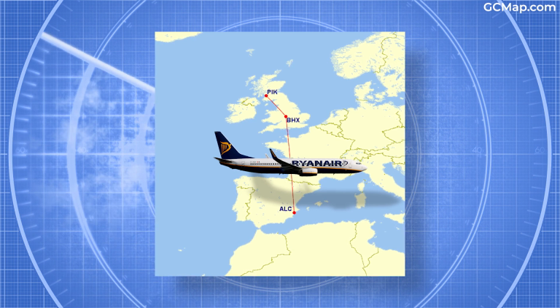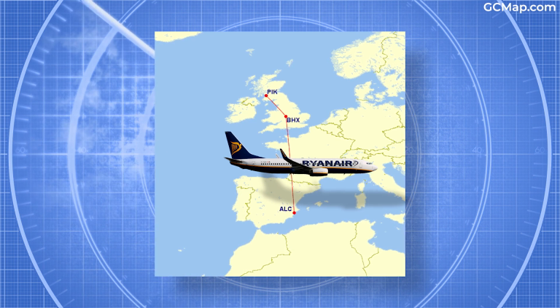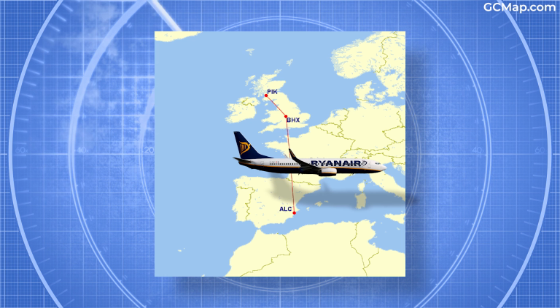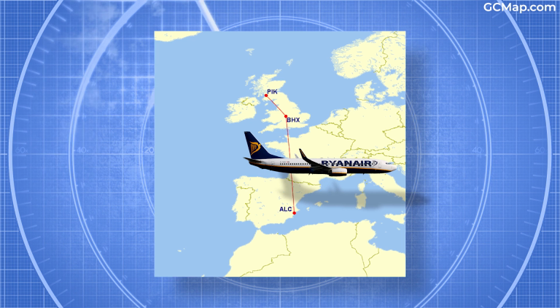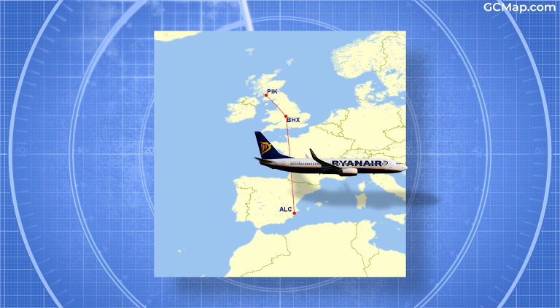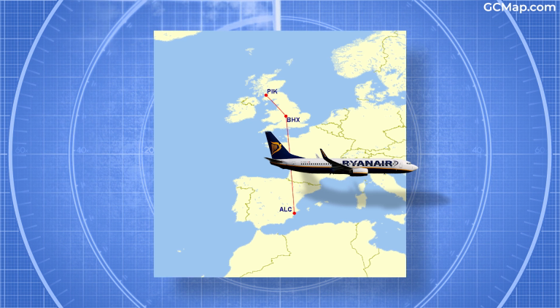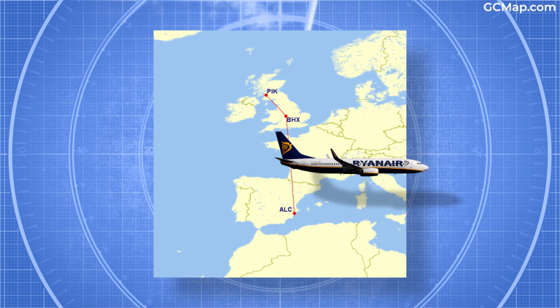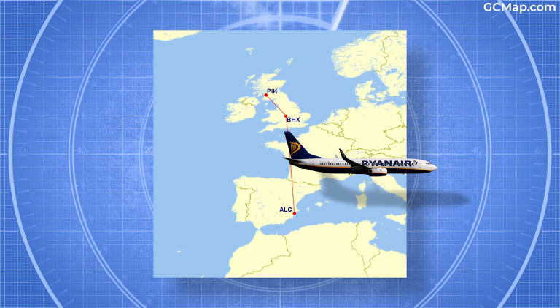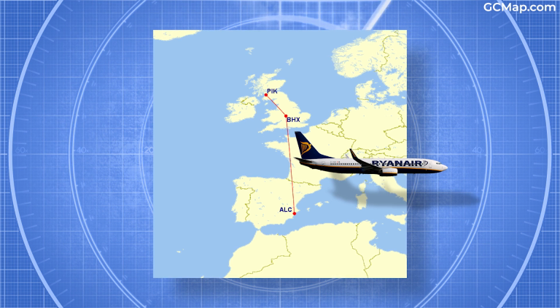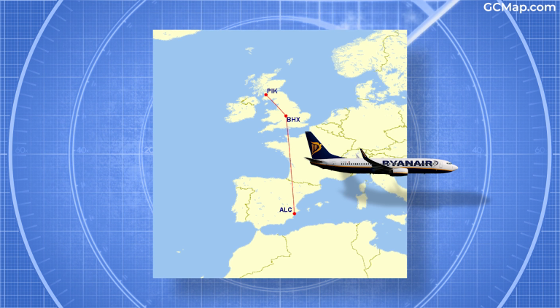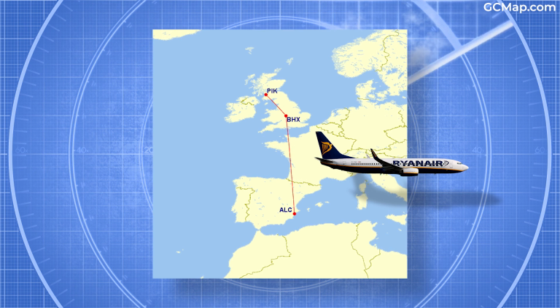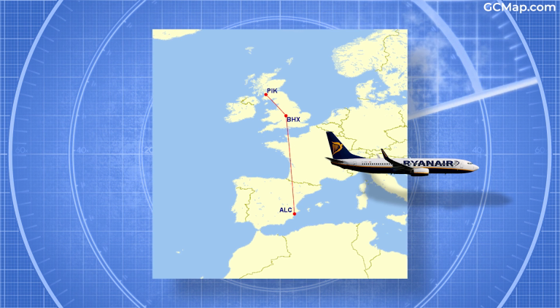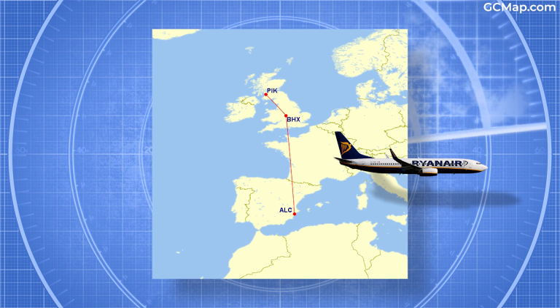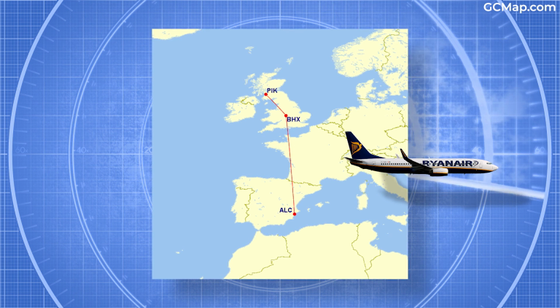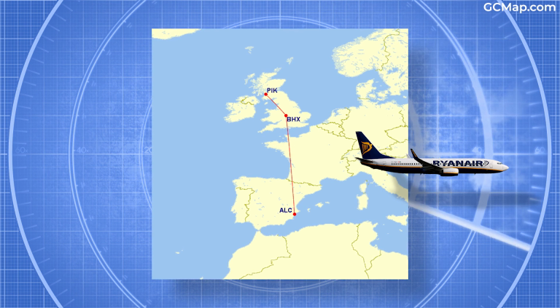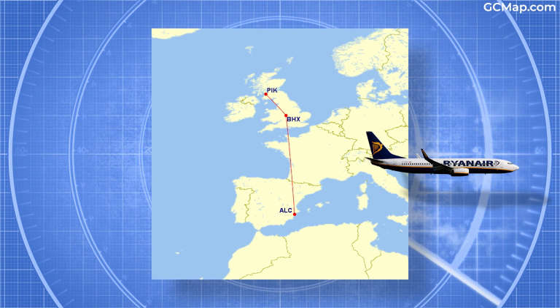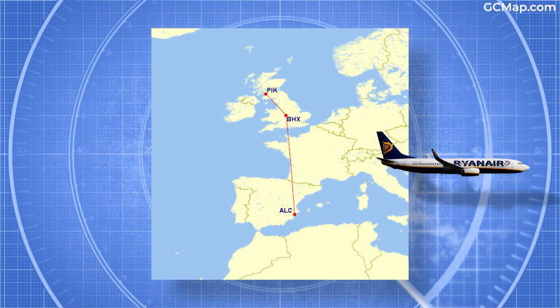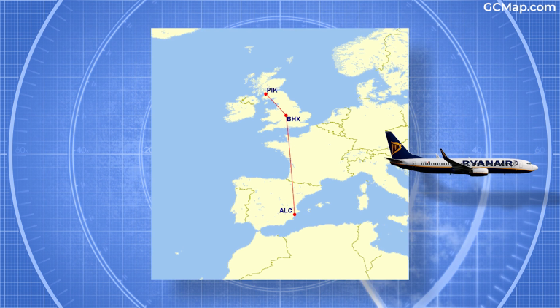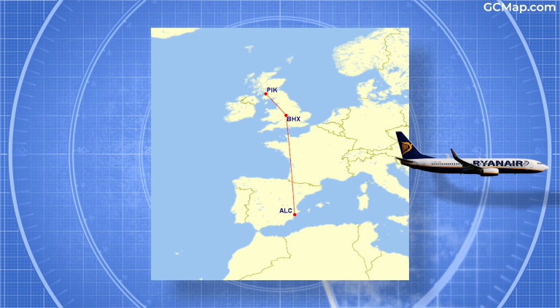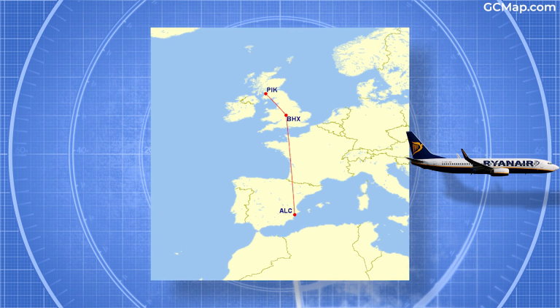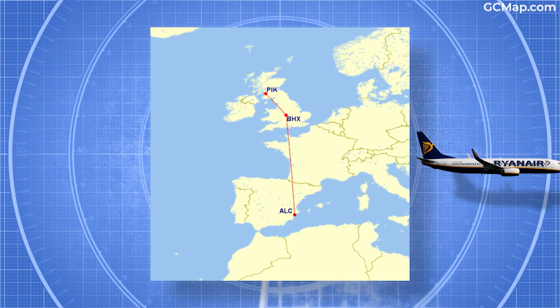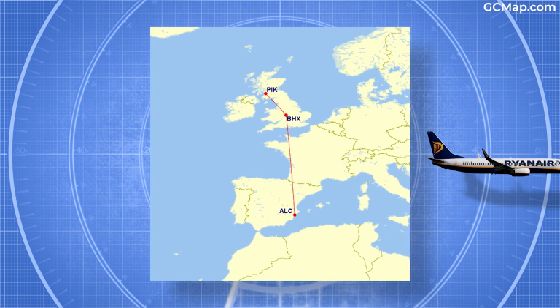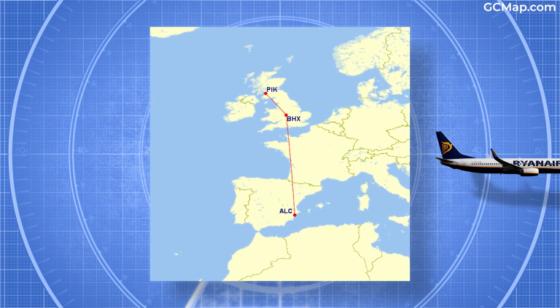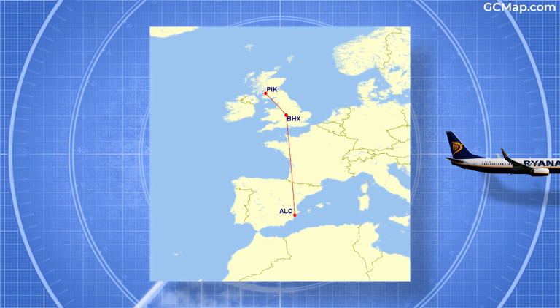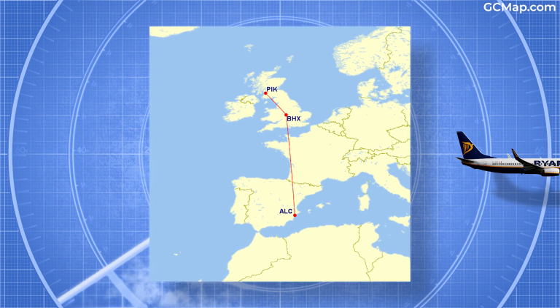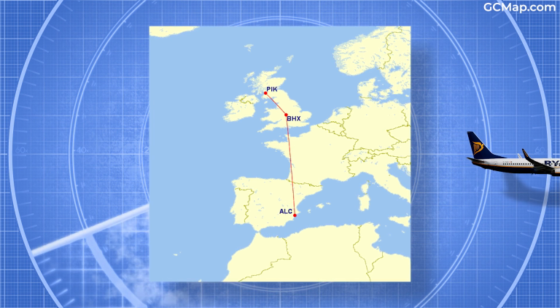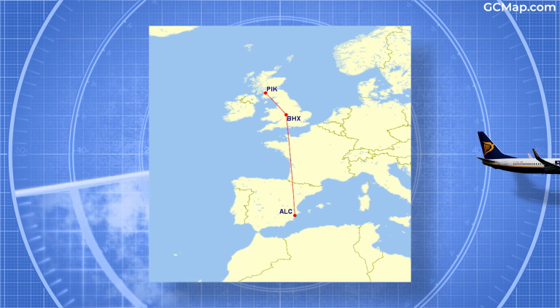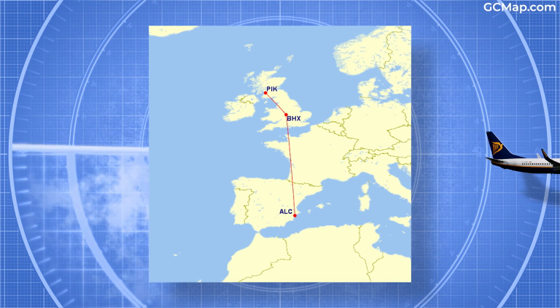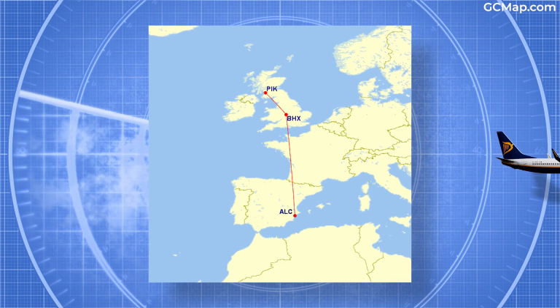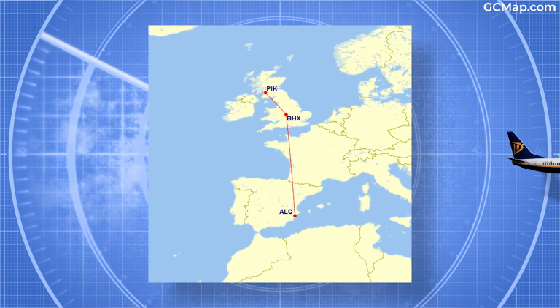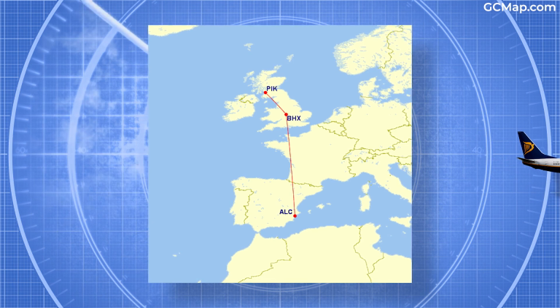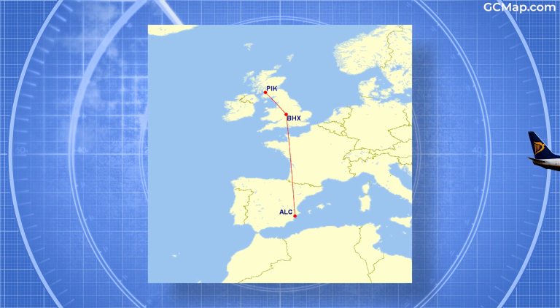Then, after about 90 minutes on the ground, the jet hit the skies again a little before midnight, landing in Scotland shortly after.